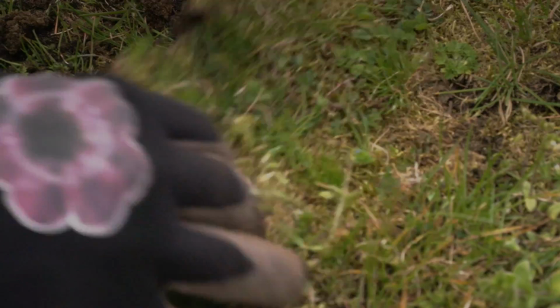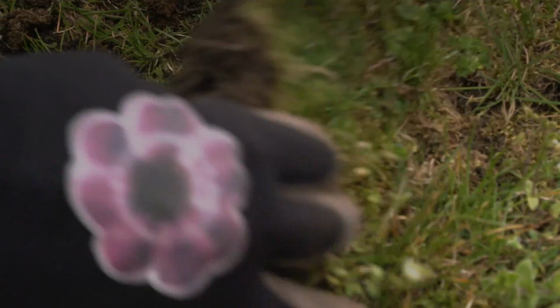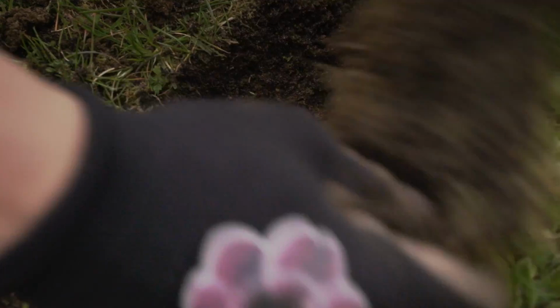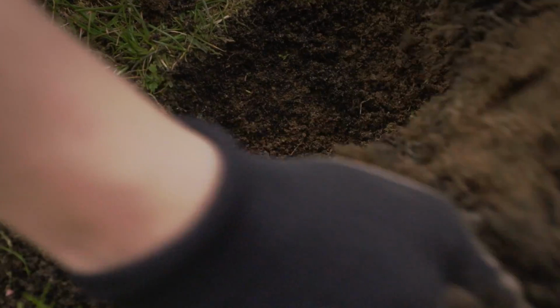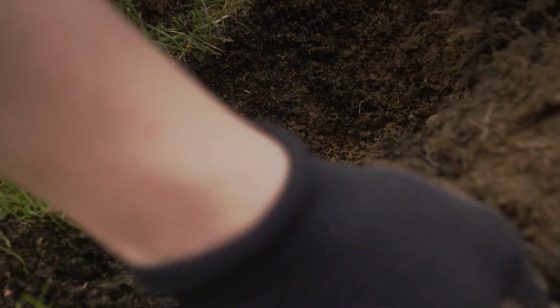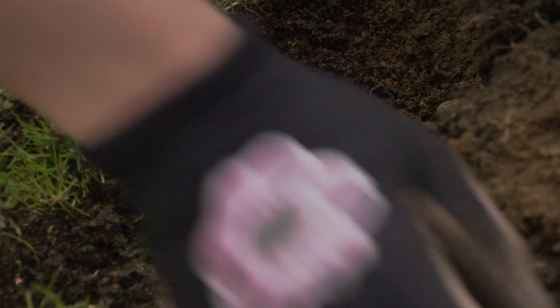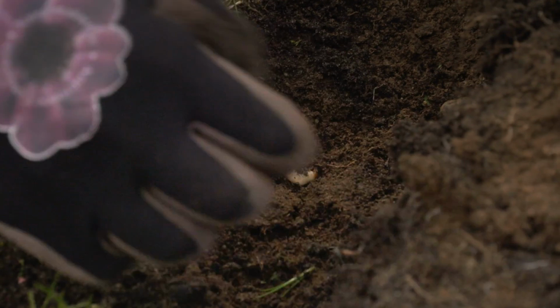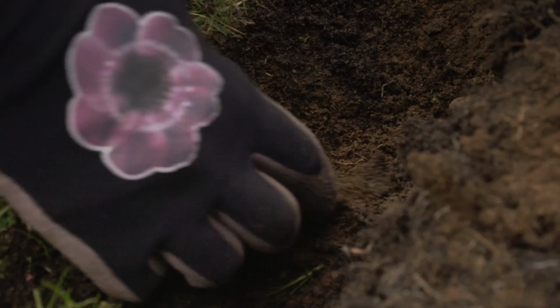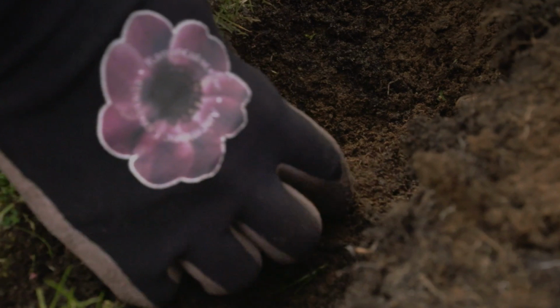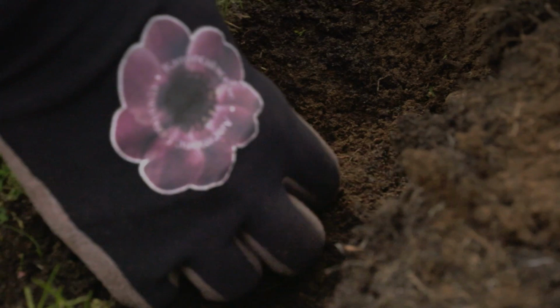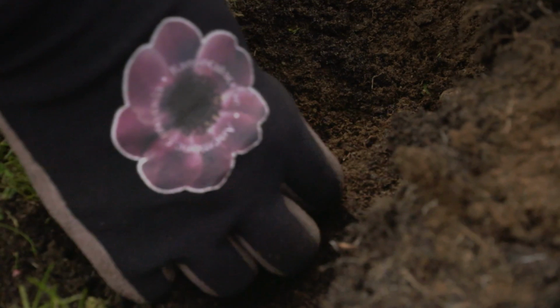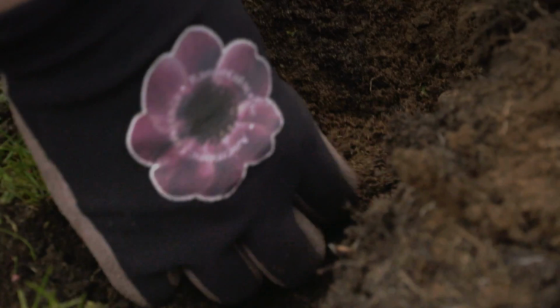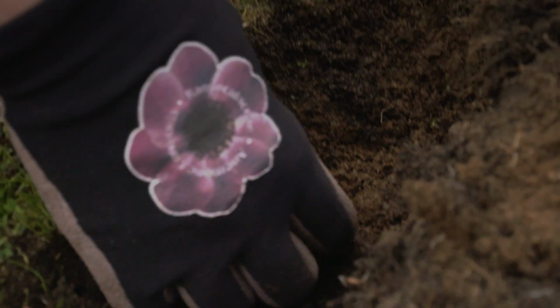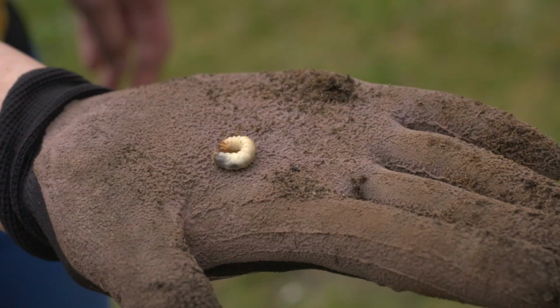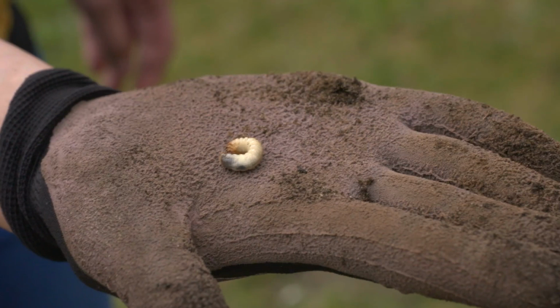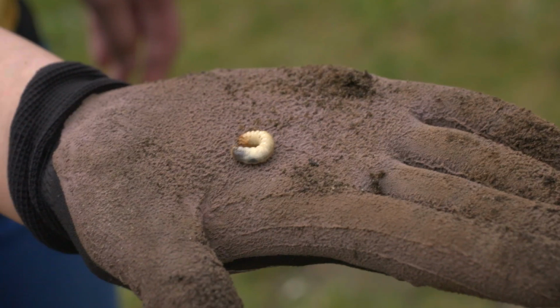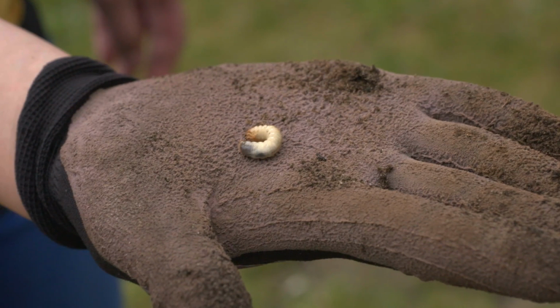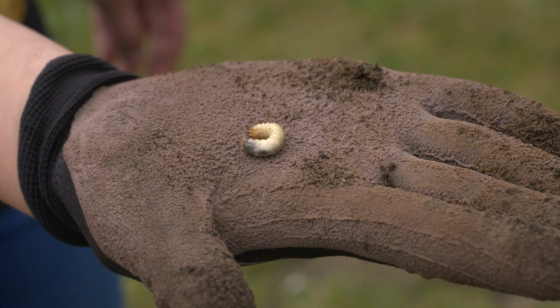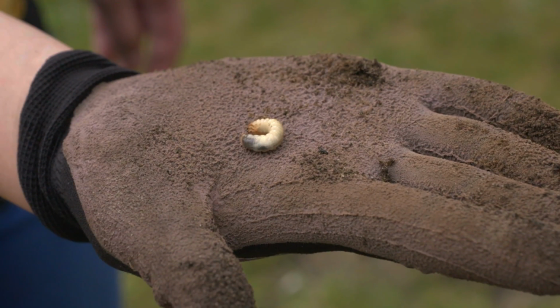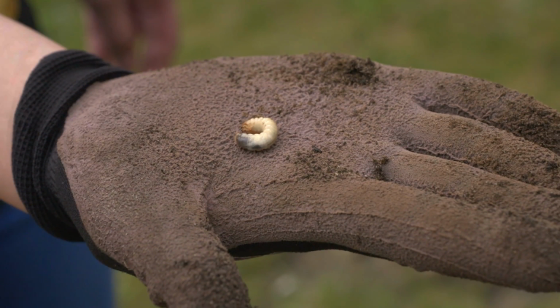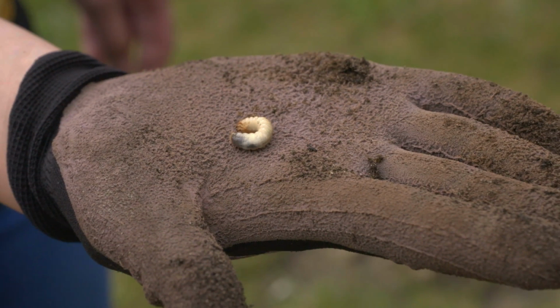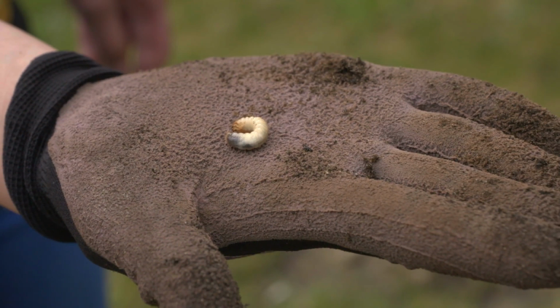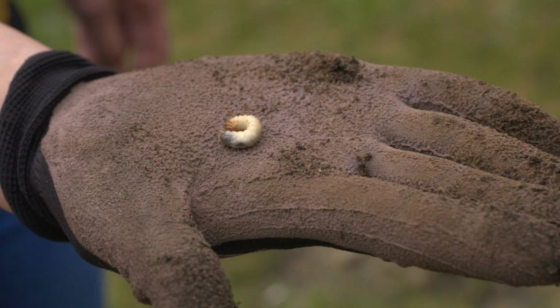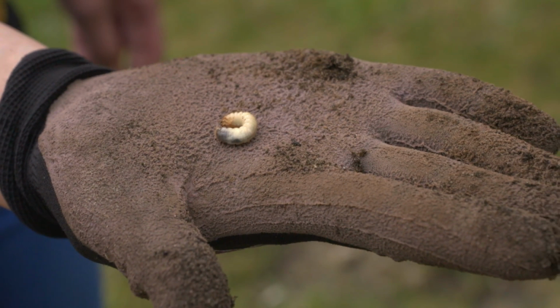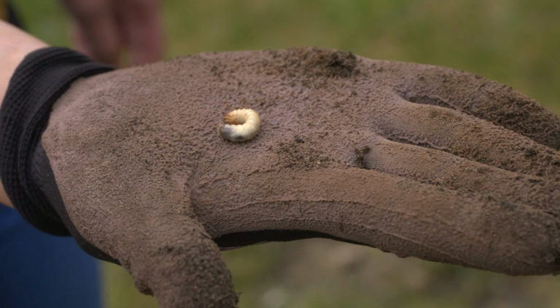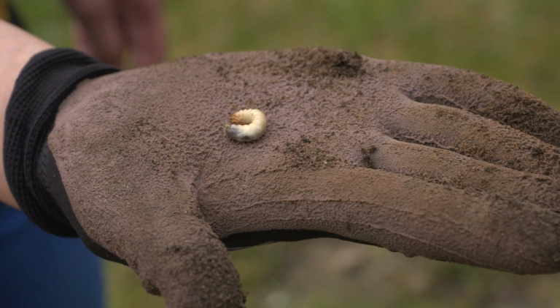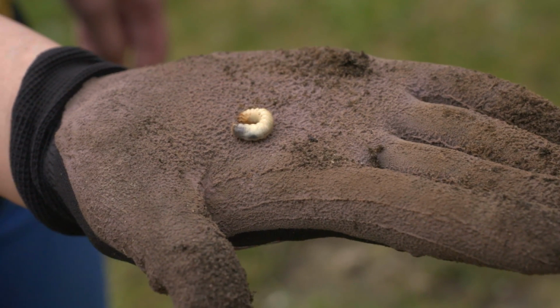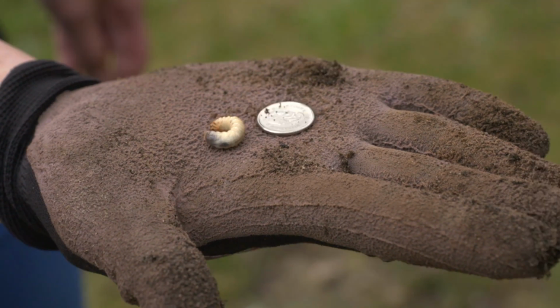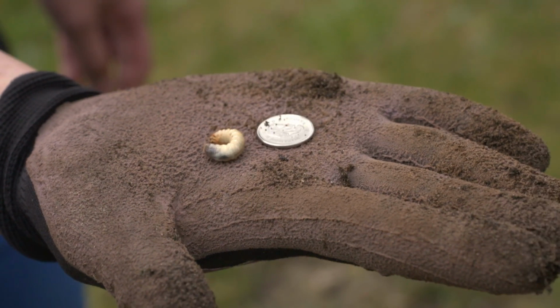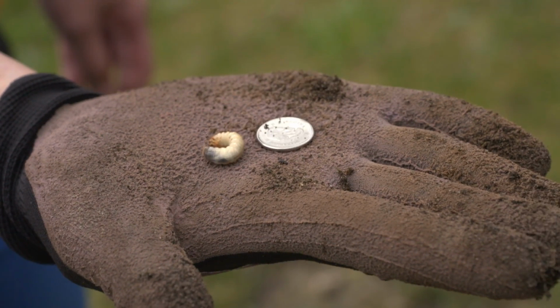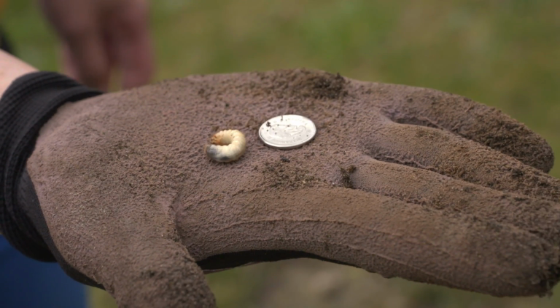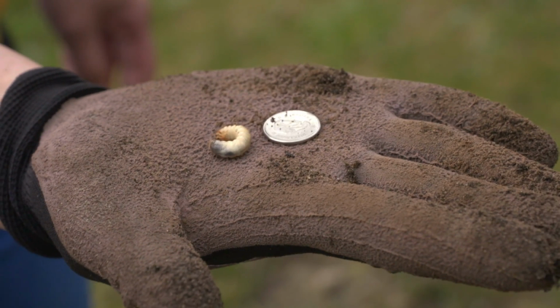Chafer grubs have white, C-shaped bodies, brown heads, and are slightly smaller than a dime.